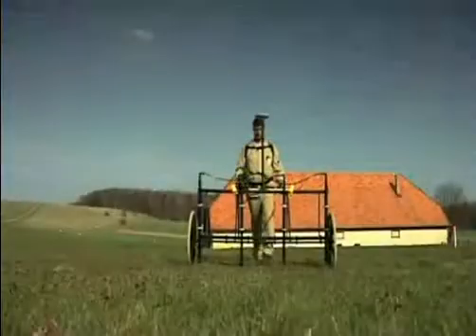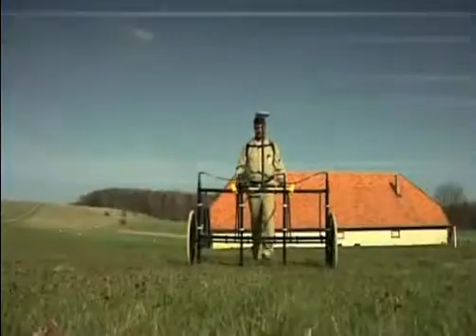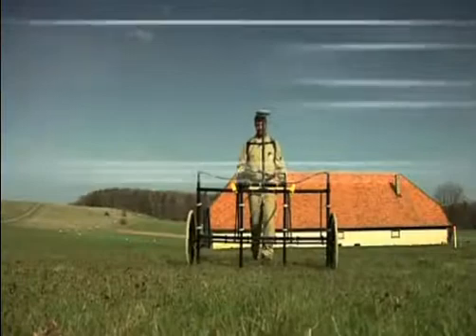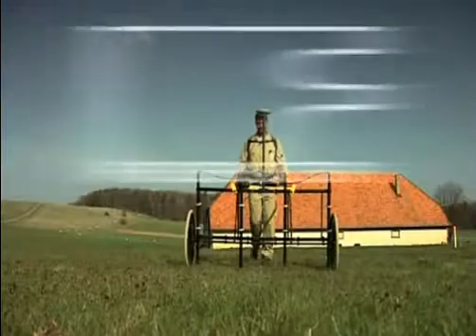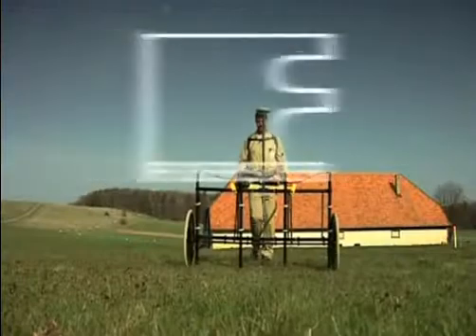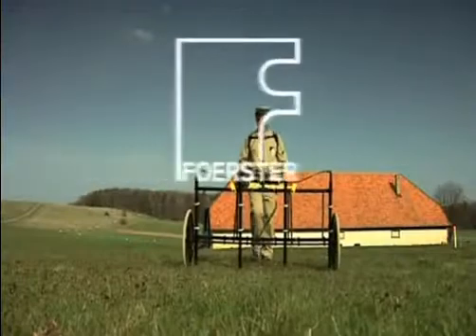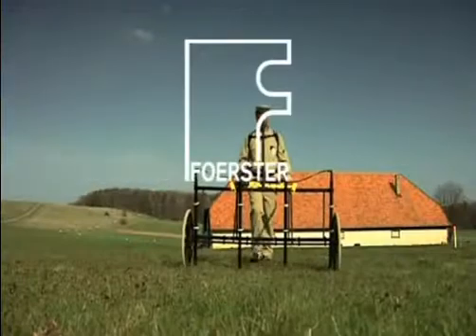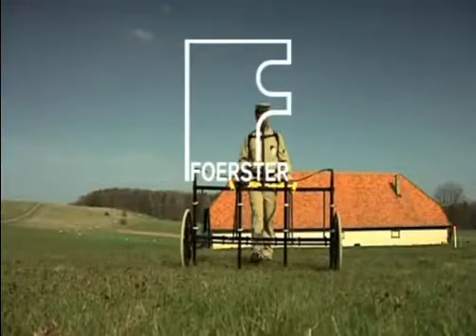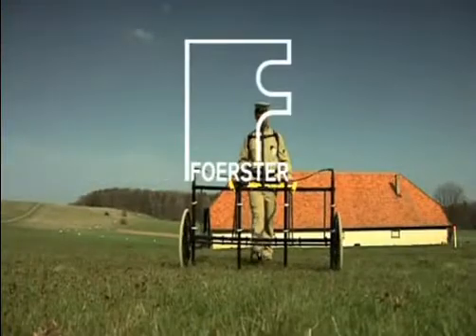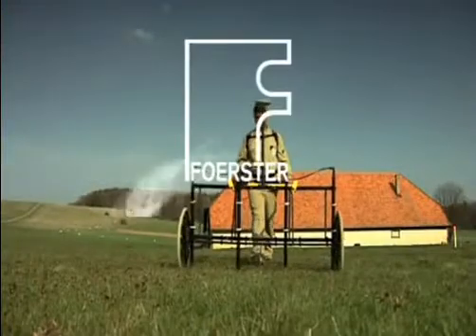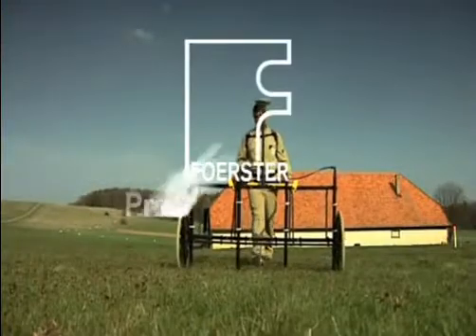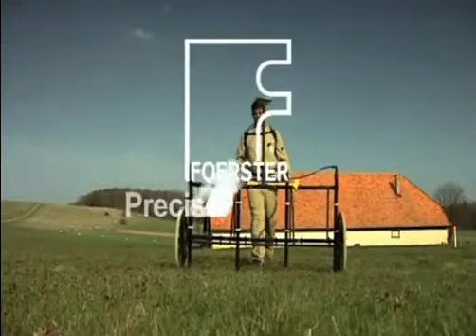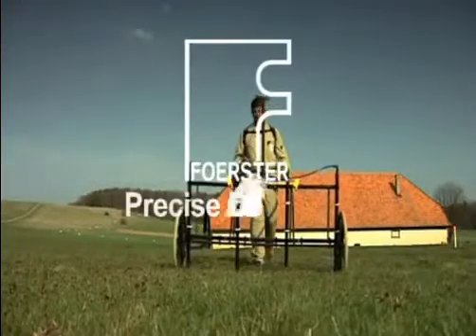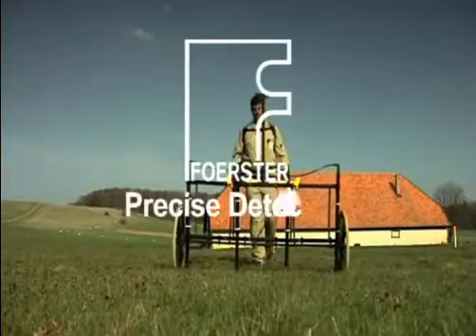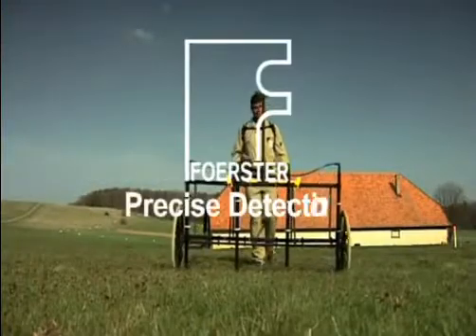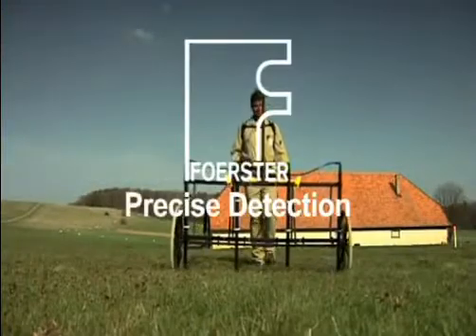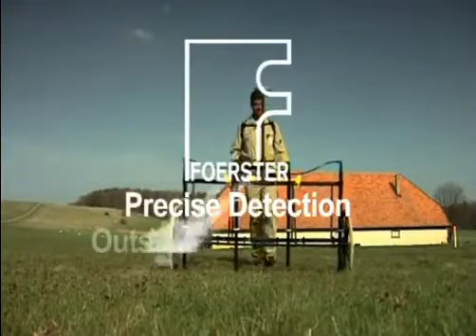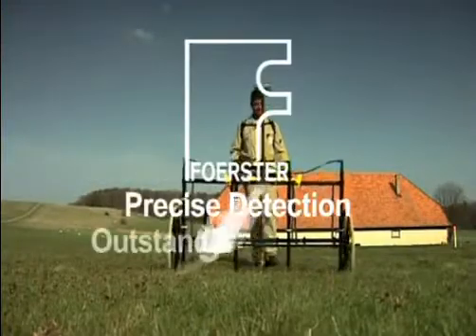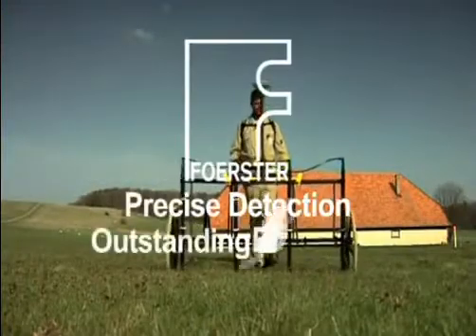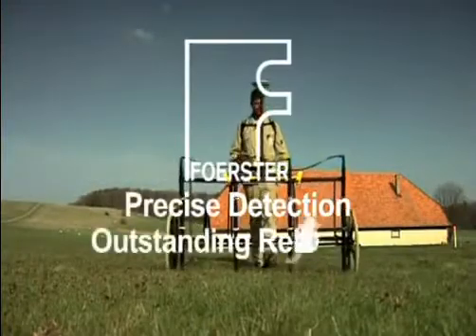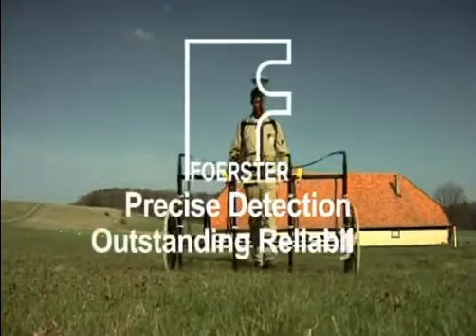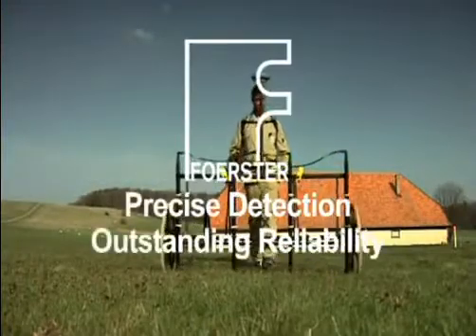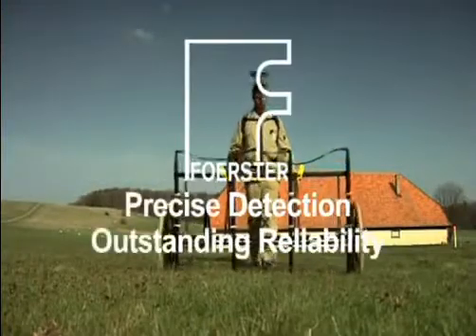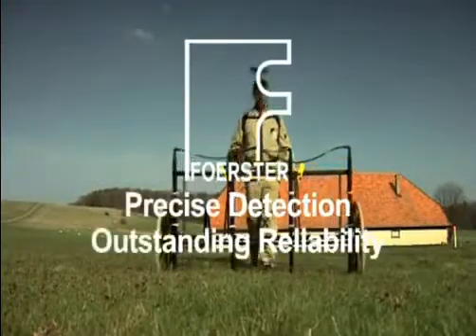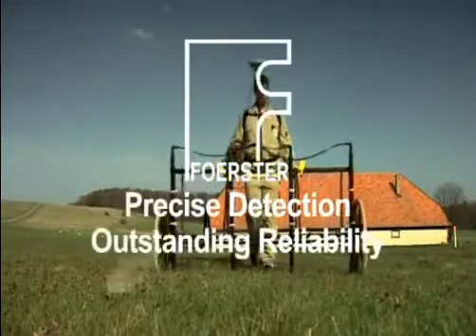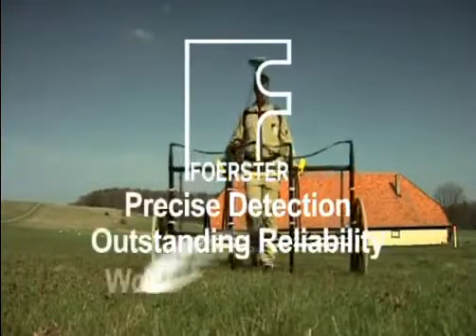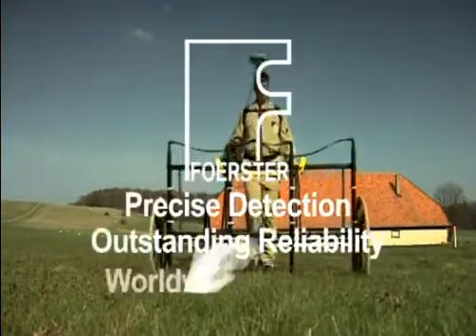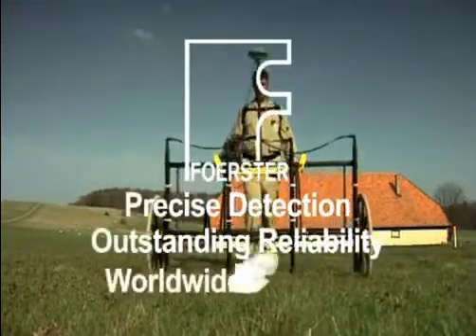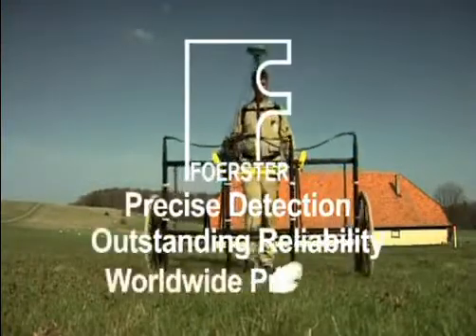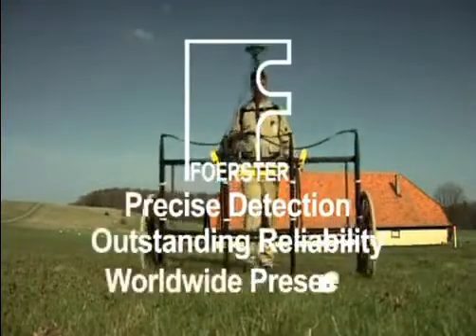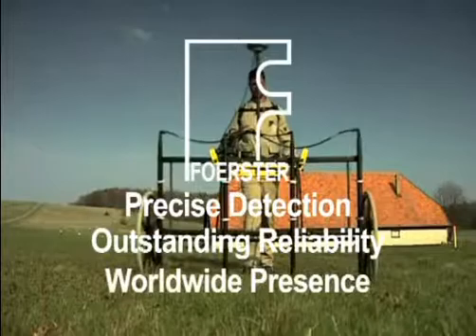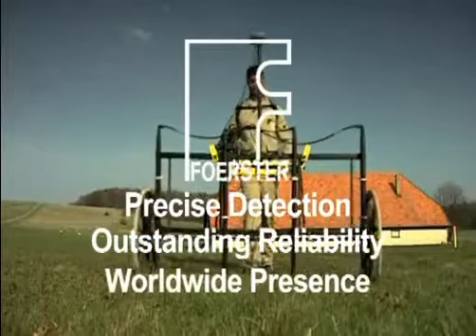Objects distinguished. Precise detection. Outstanding reliability. Worldwide presence.